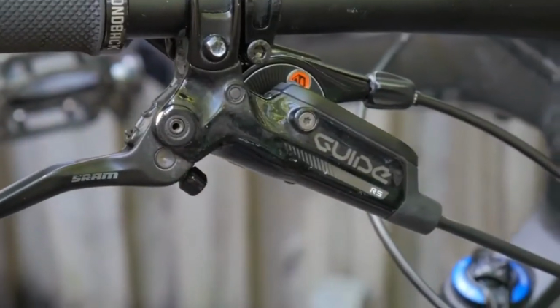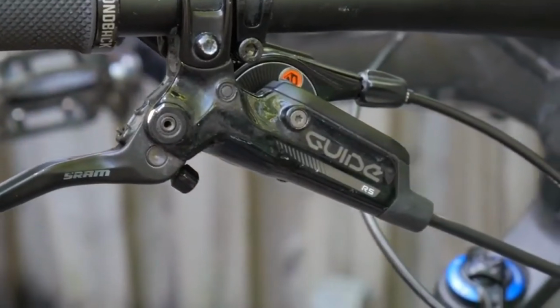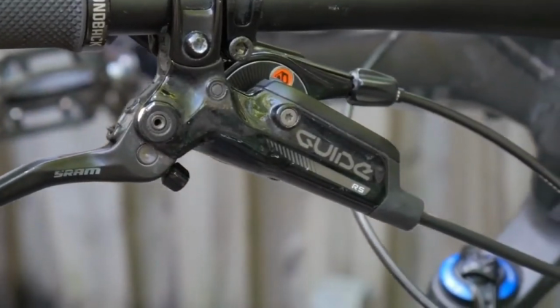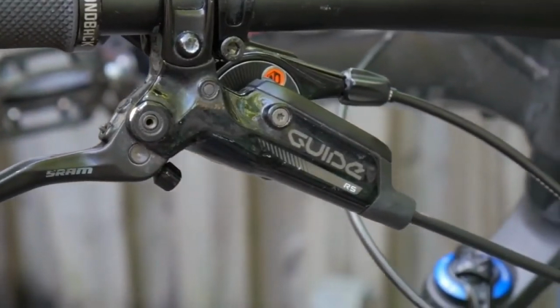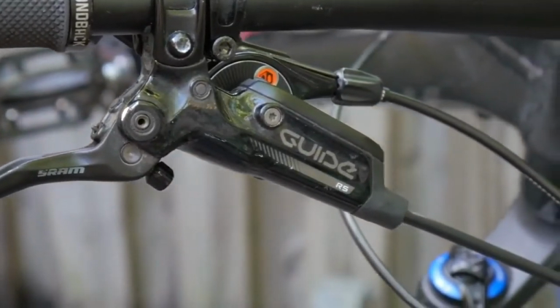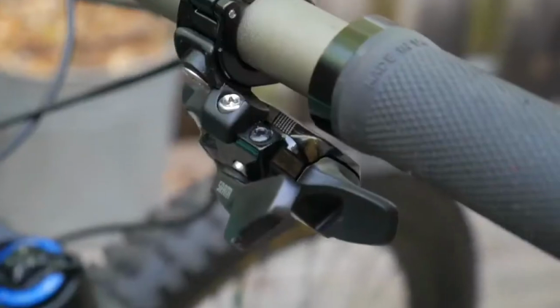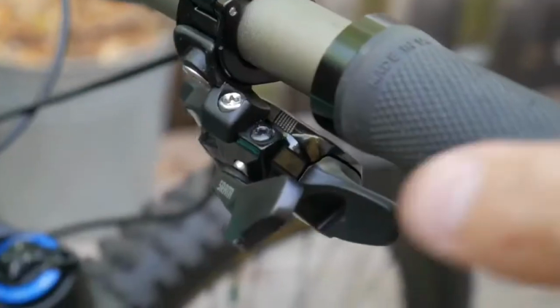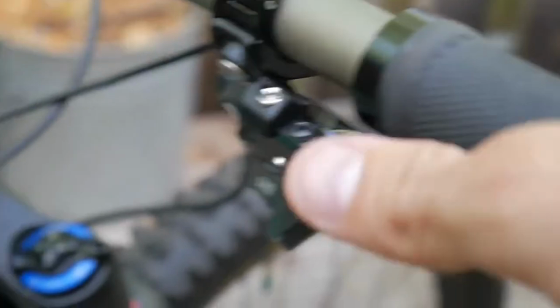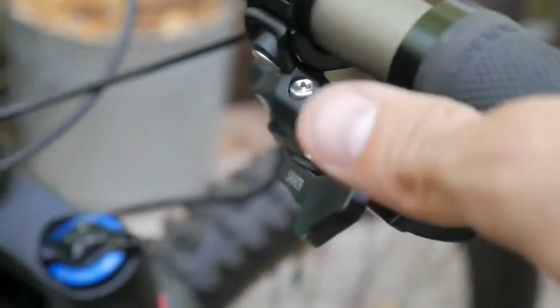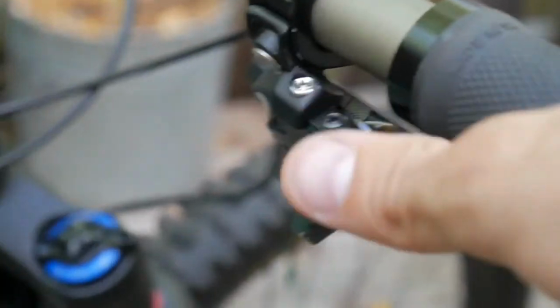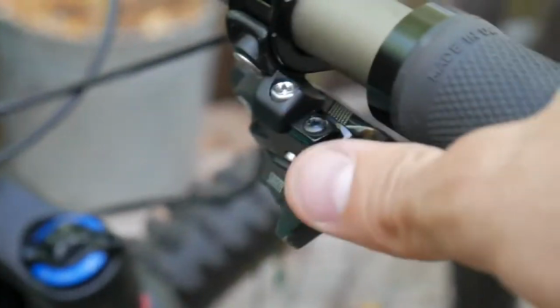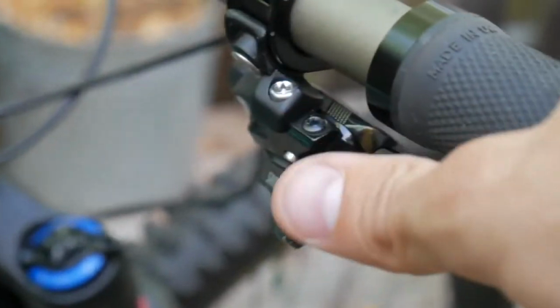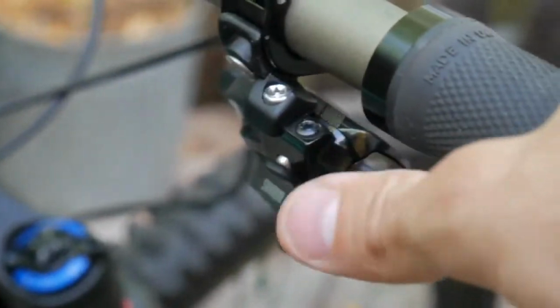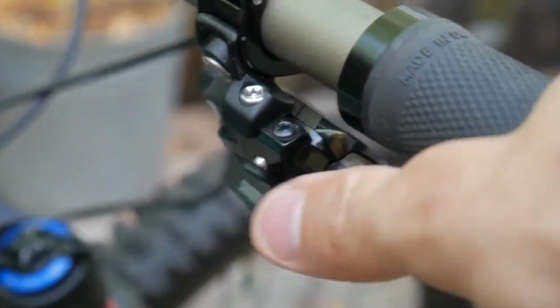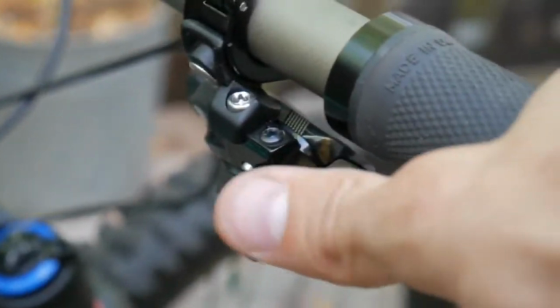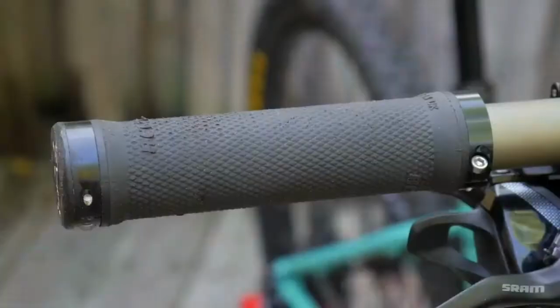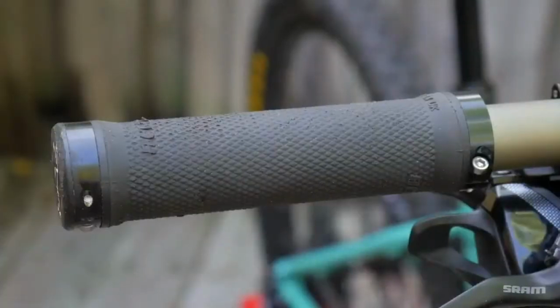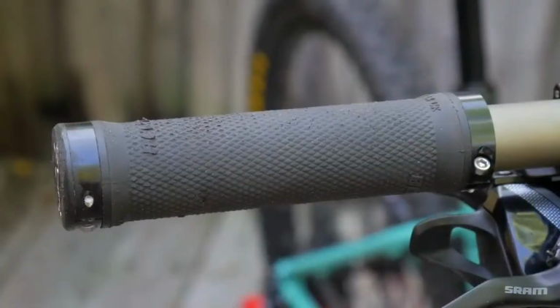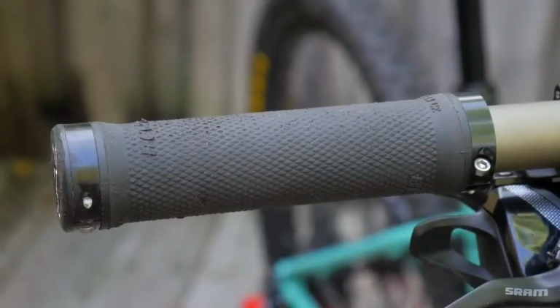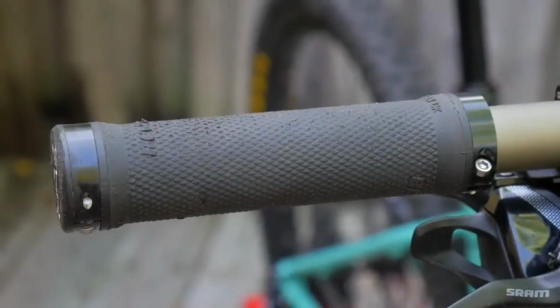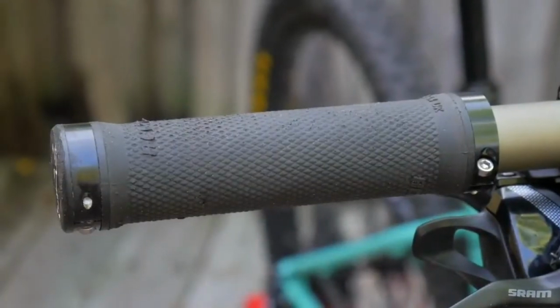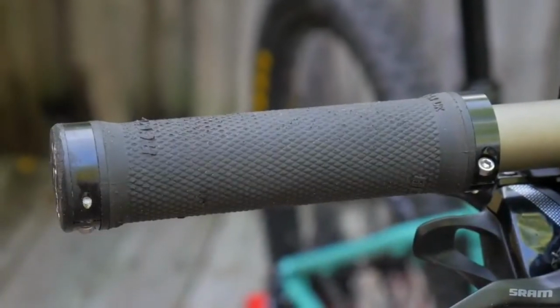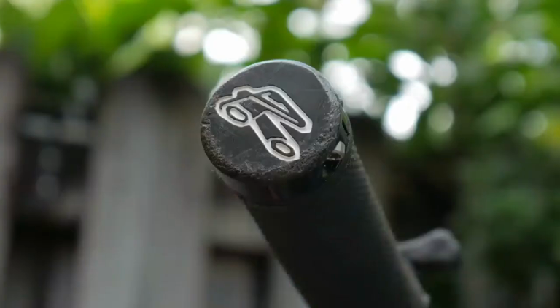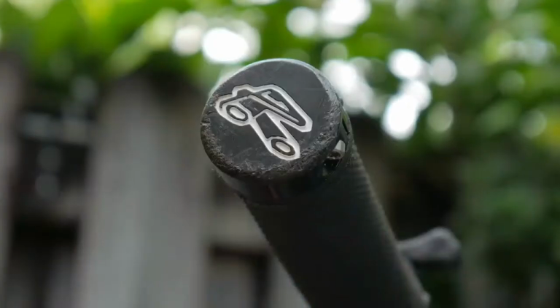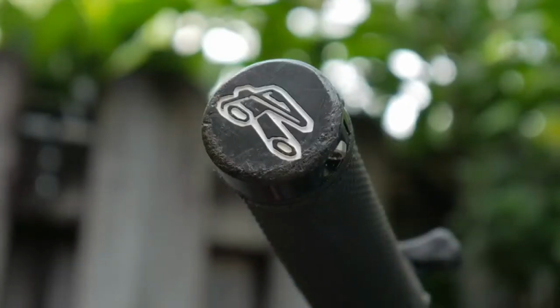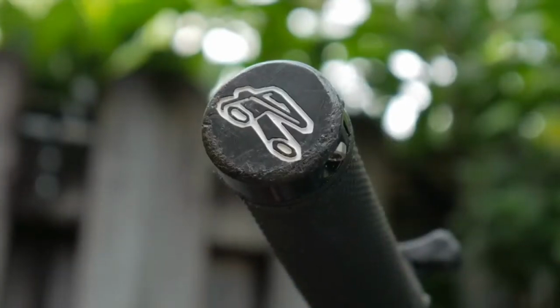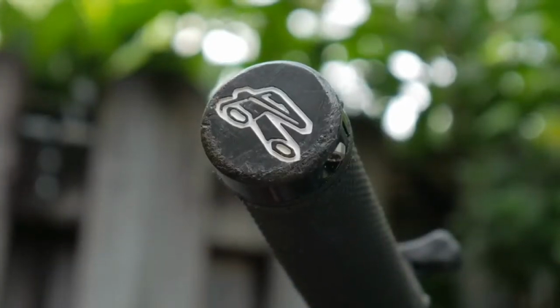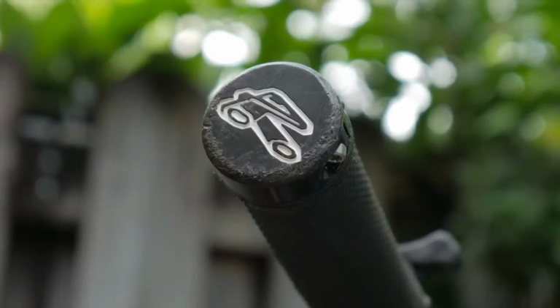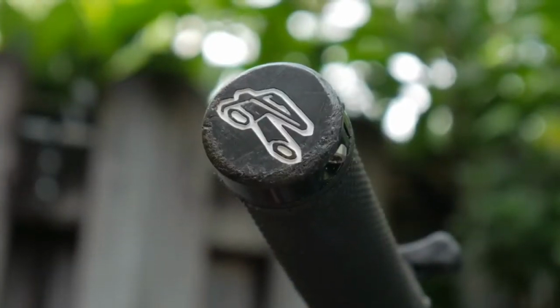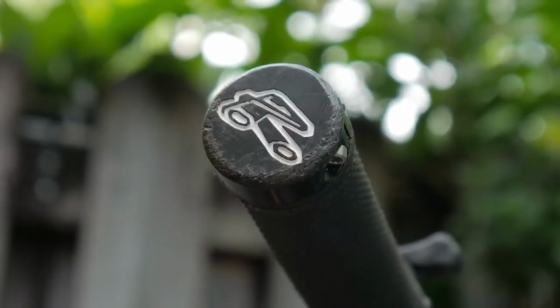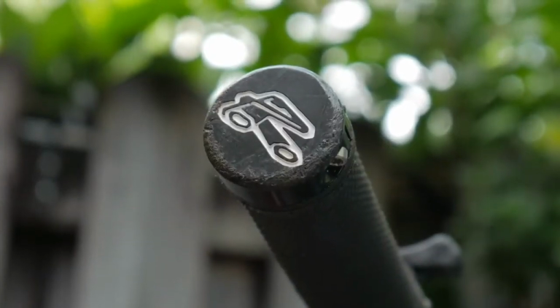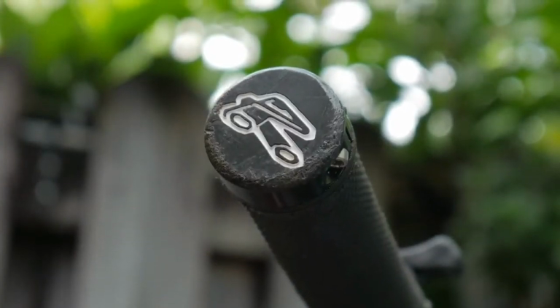The handlebar has brake levers, shifters, grips and end plugs.